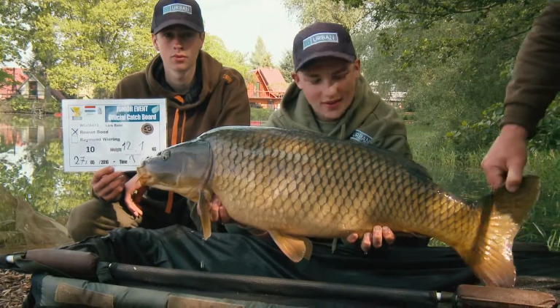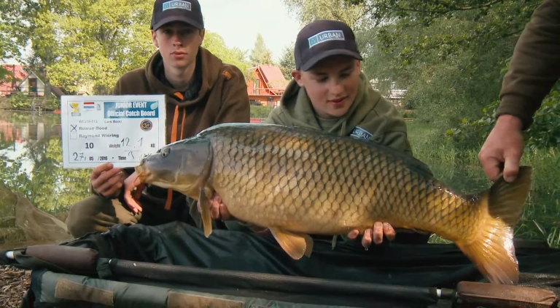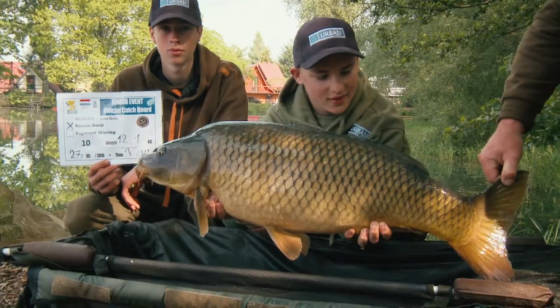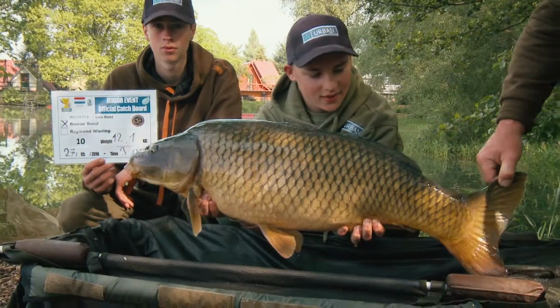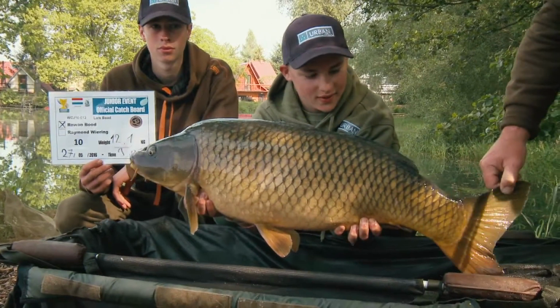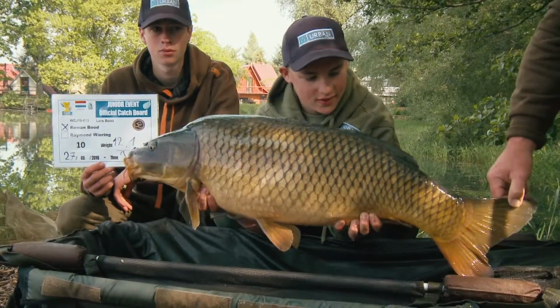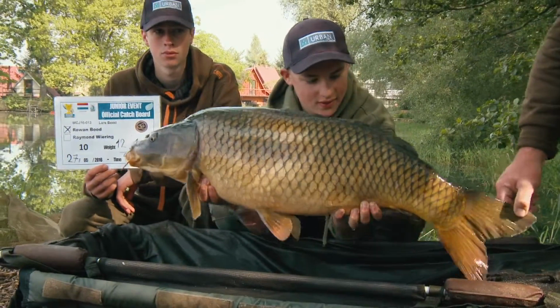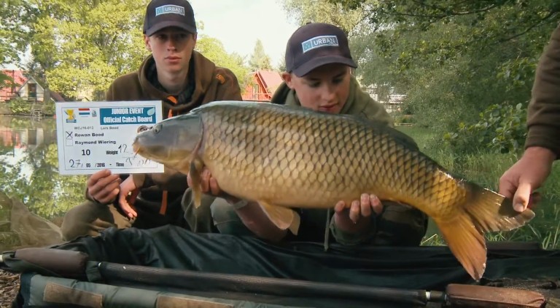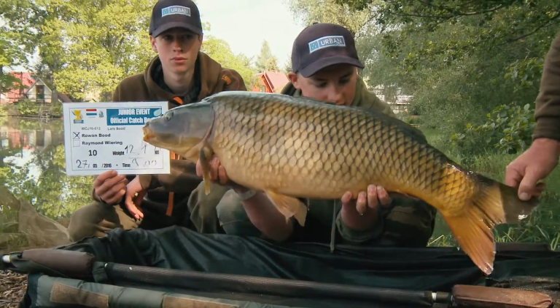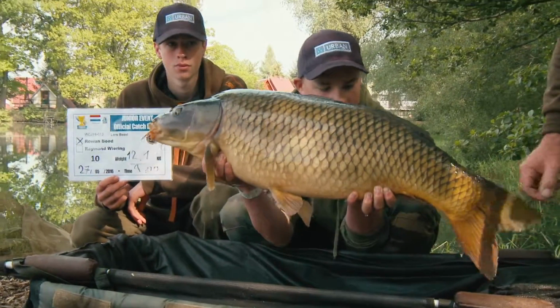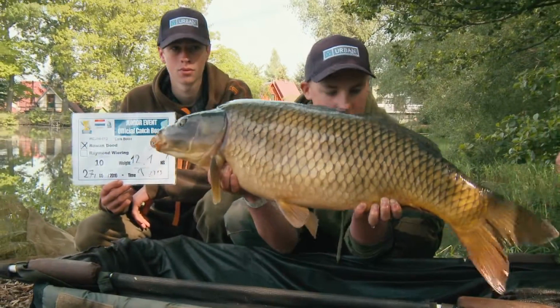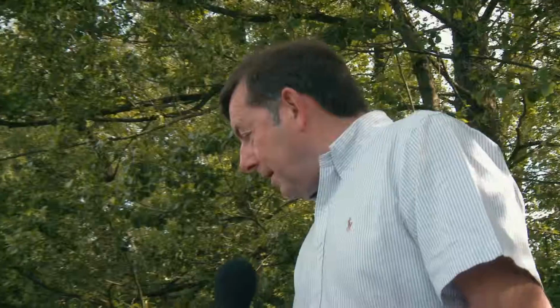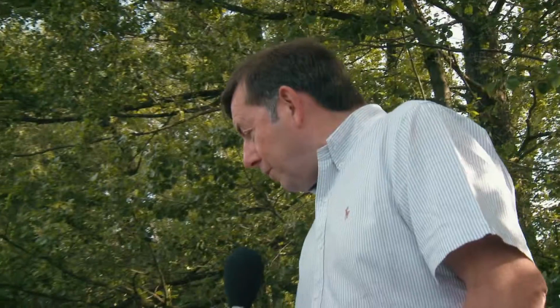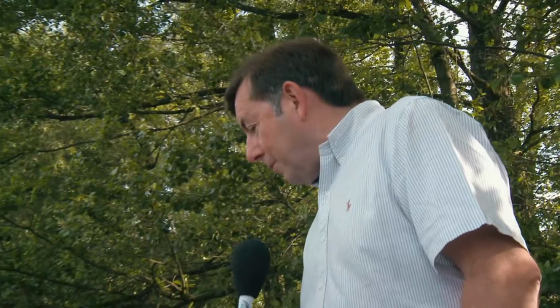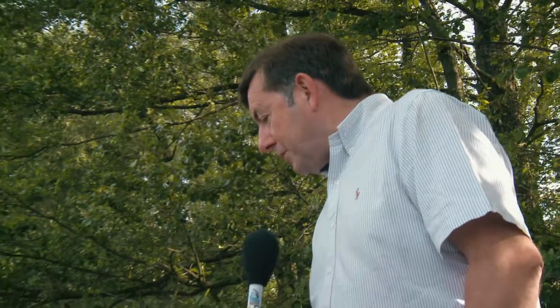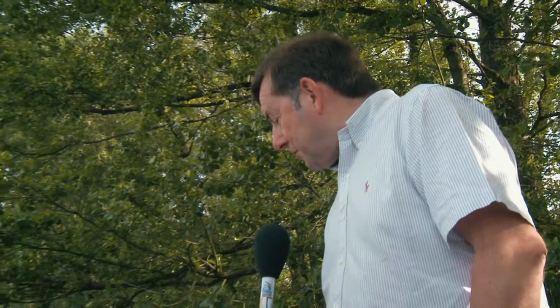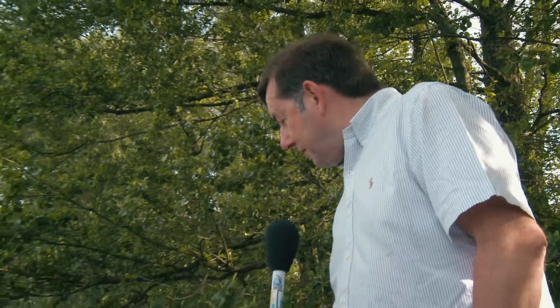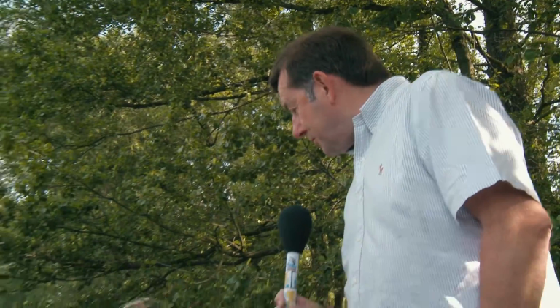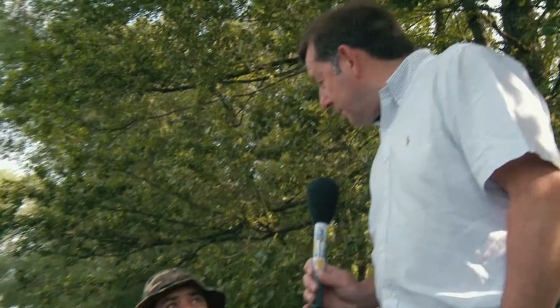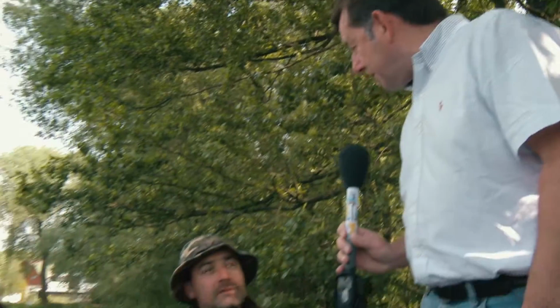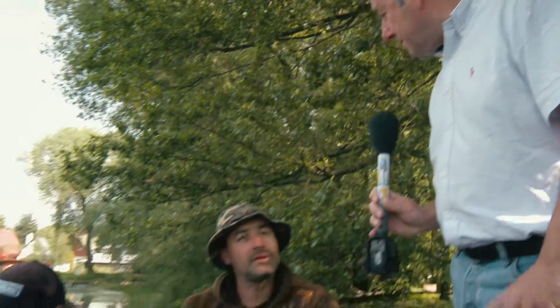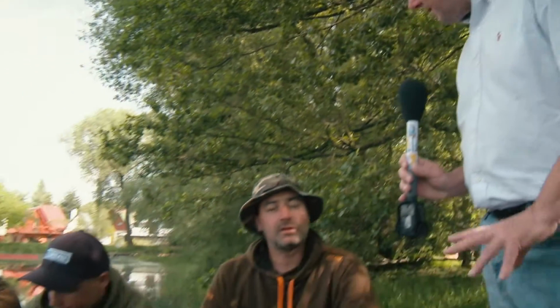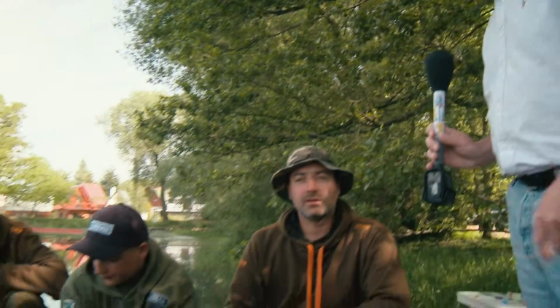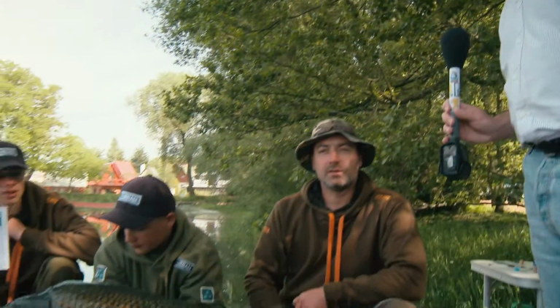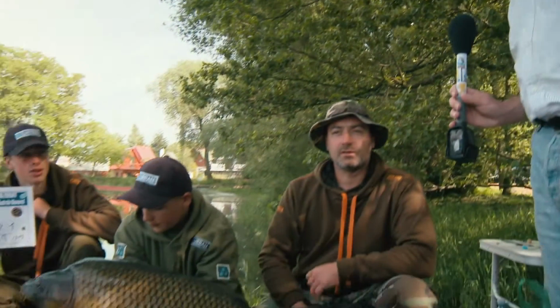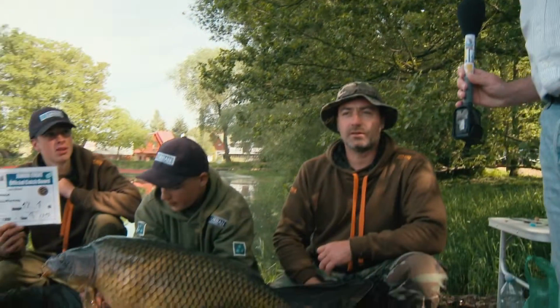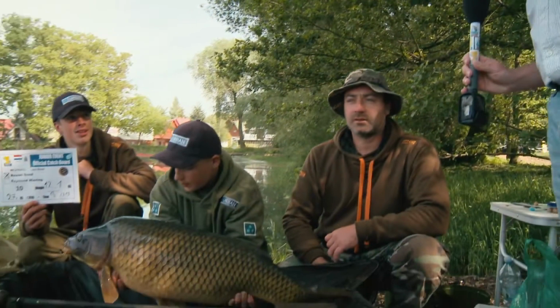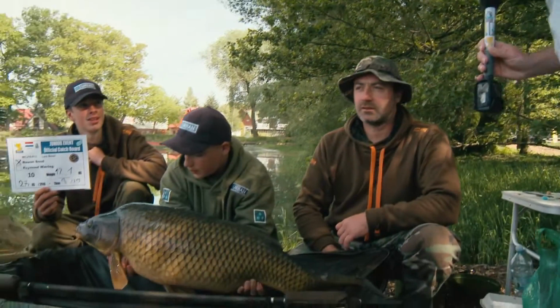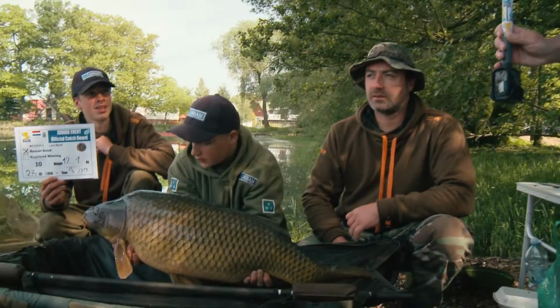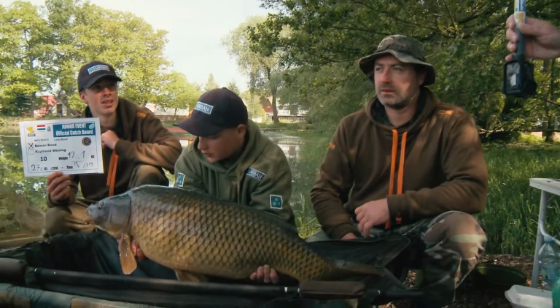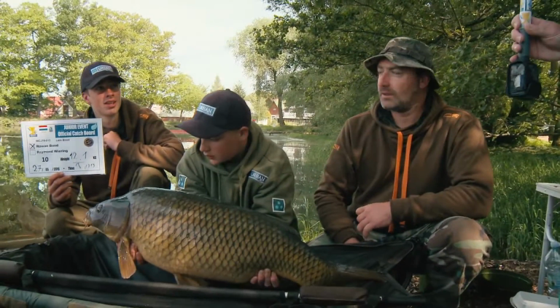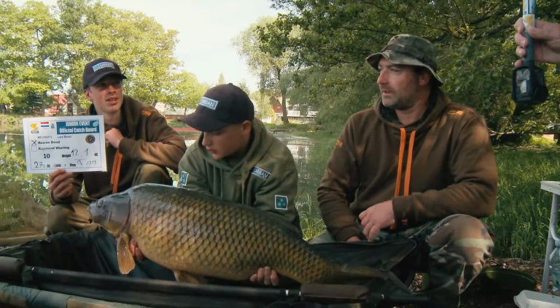Guys, this is a significant fish in the overall competition. Do you want to tell us about the tactics and how you caught this one?